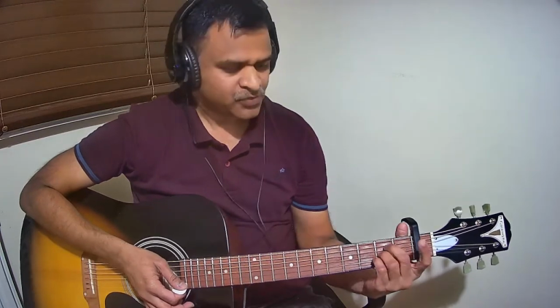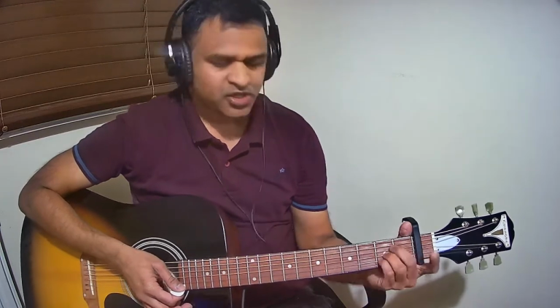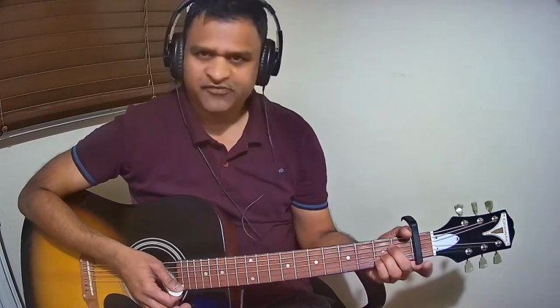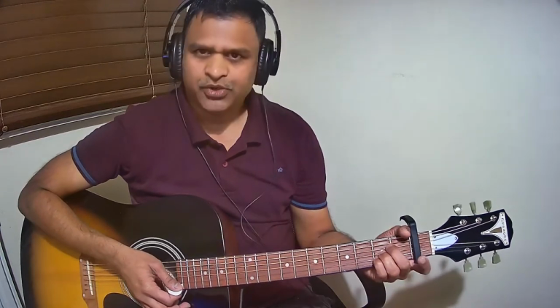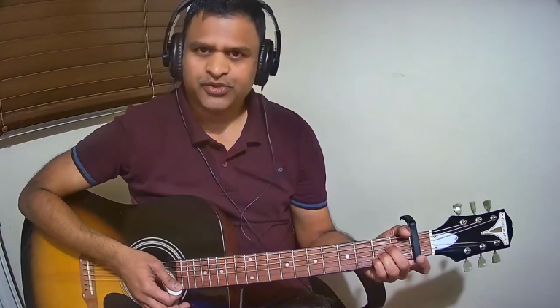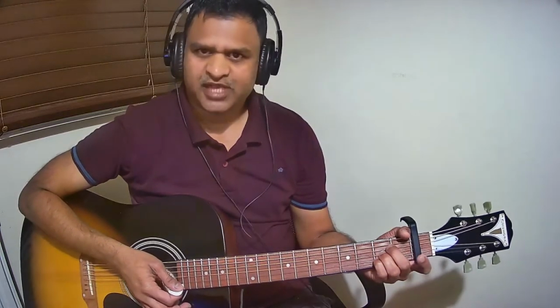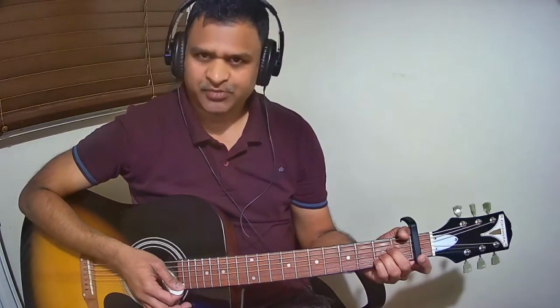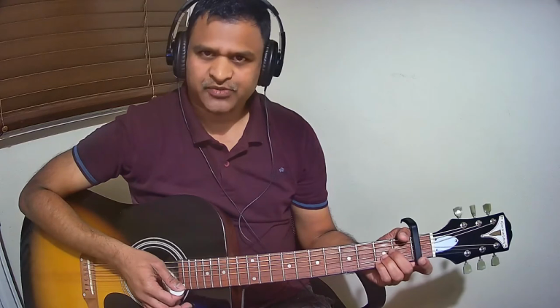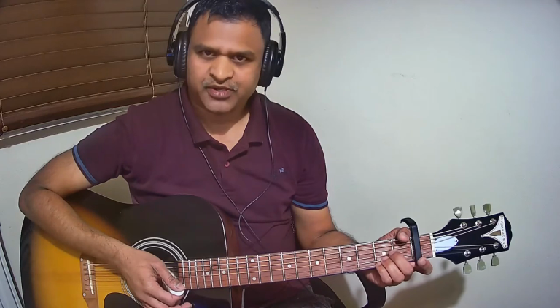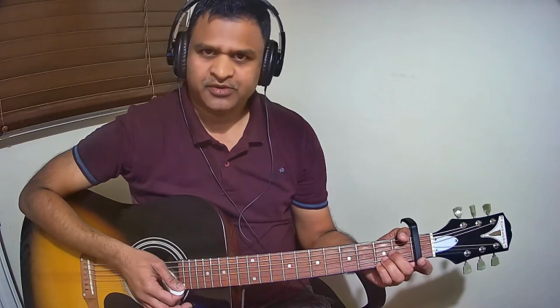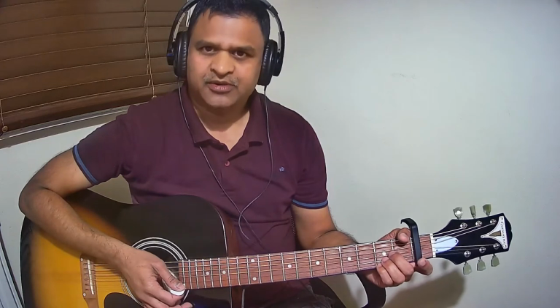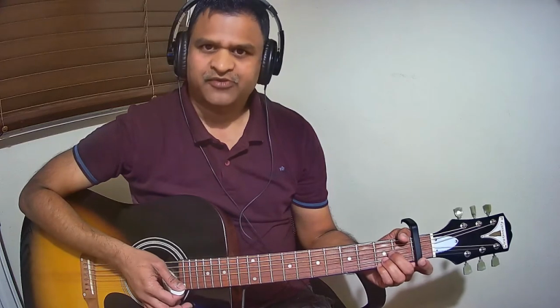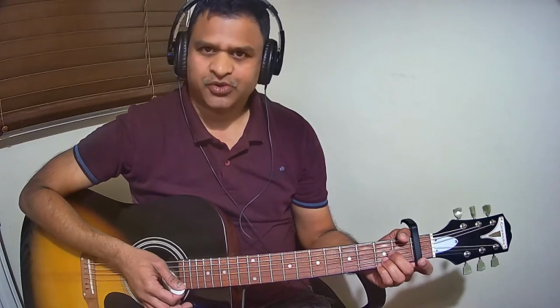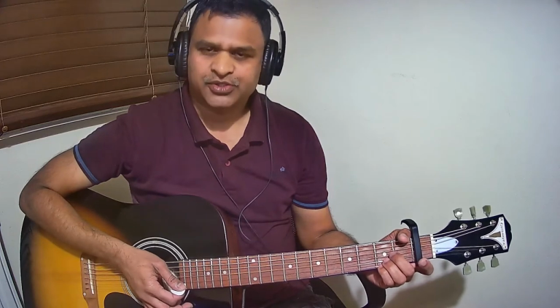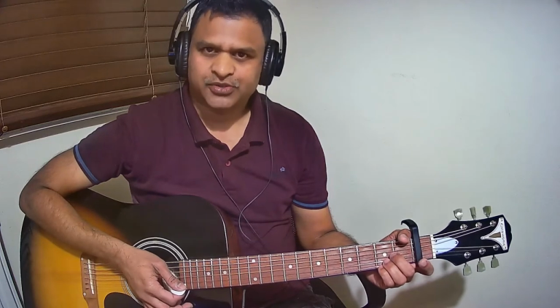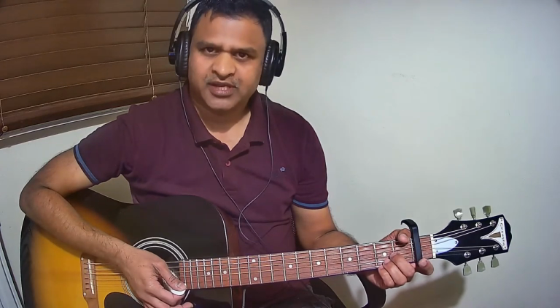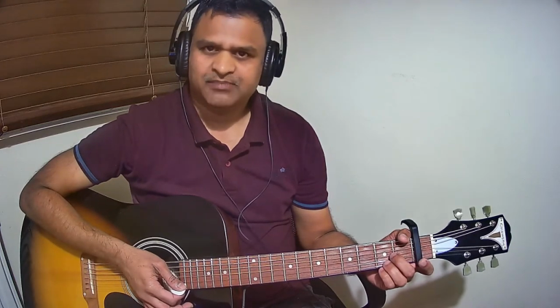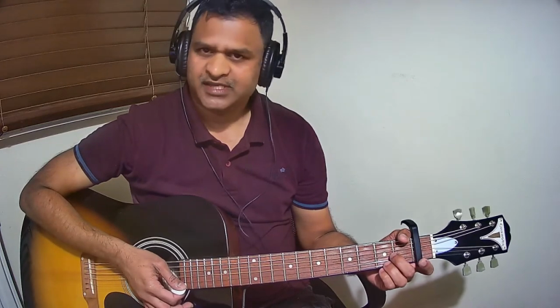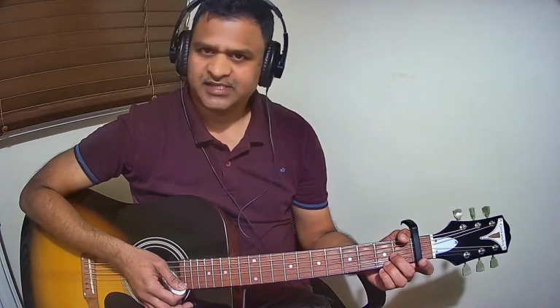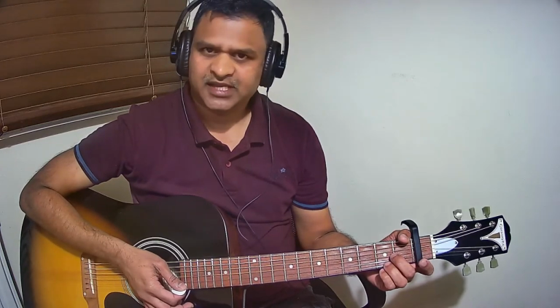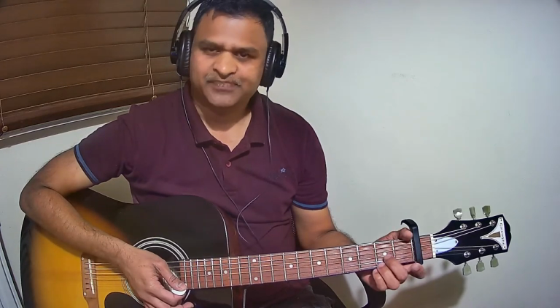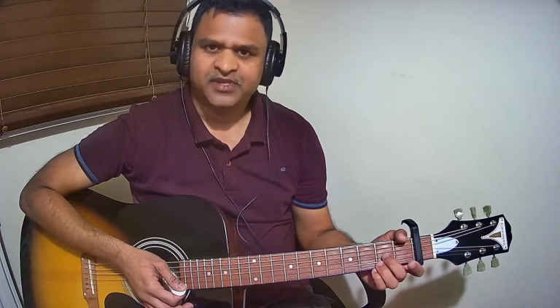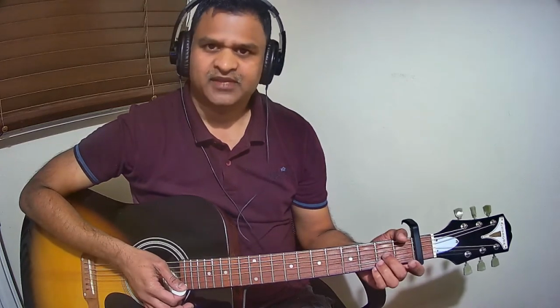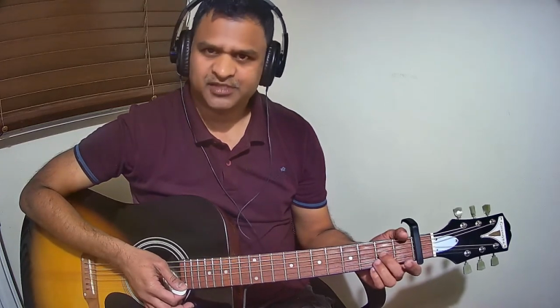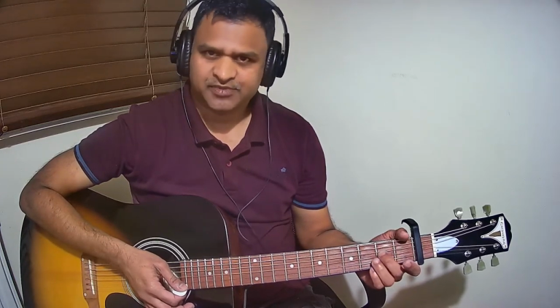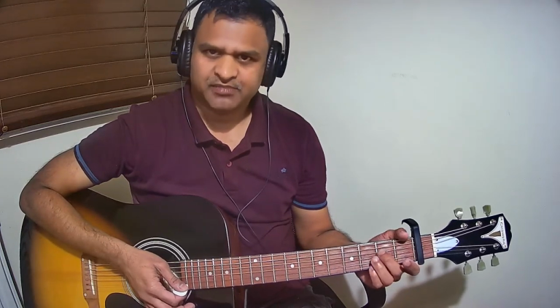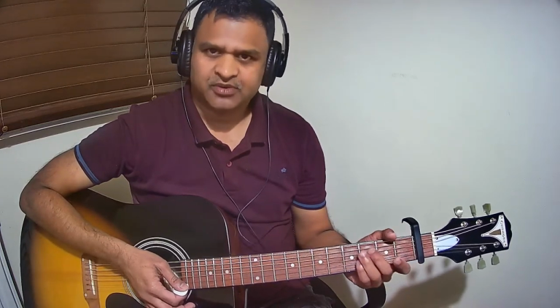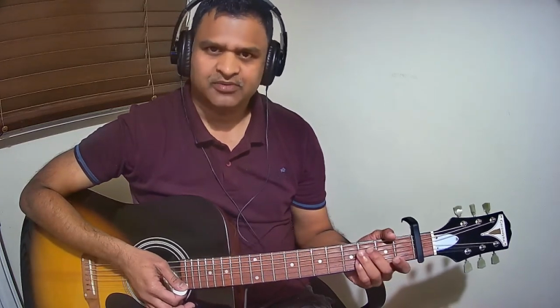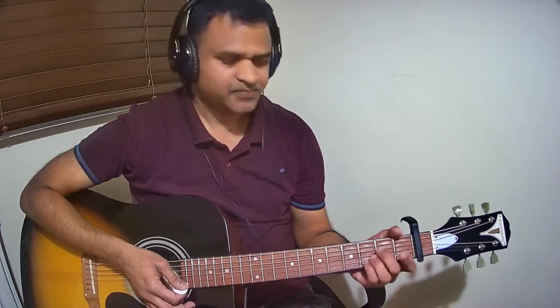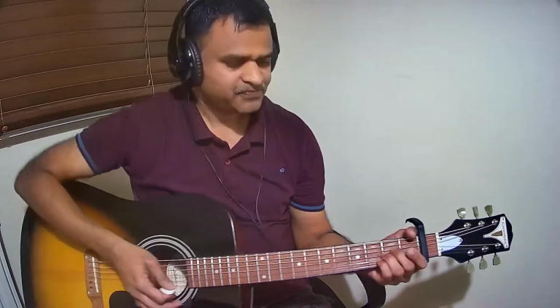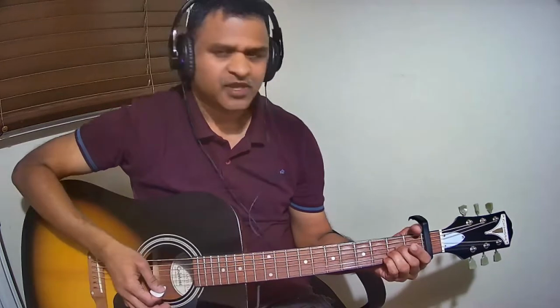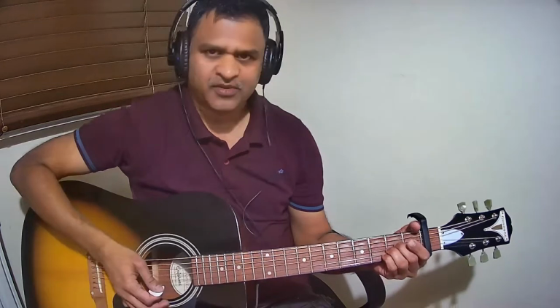If you want to know the second part of the video for the chord tutorial, please see the link in the description below. Here we go.